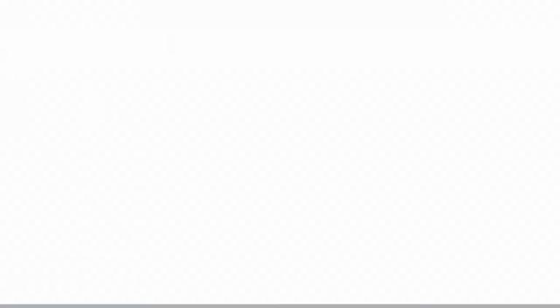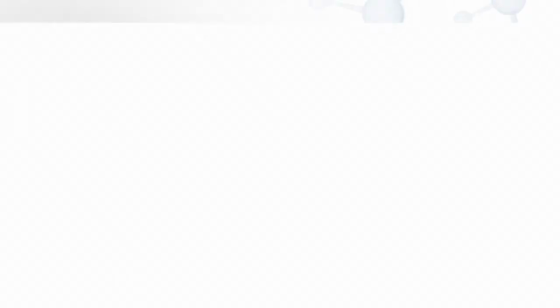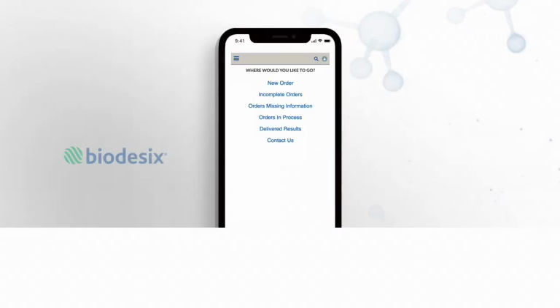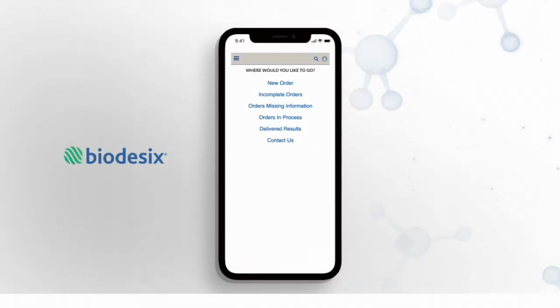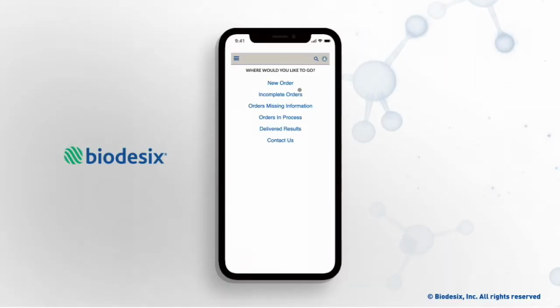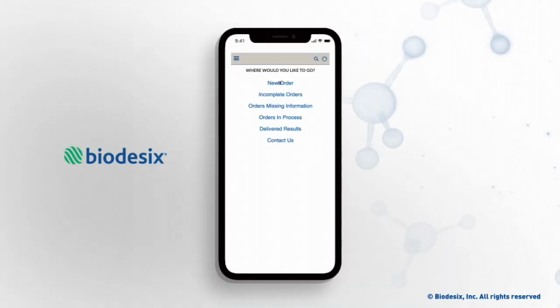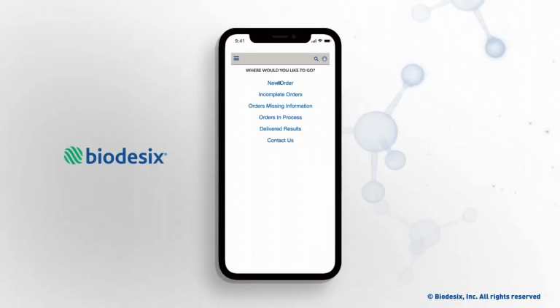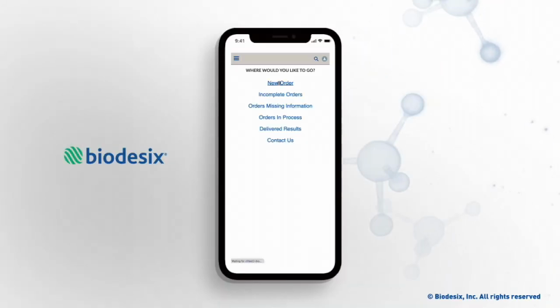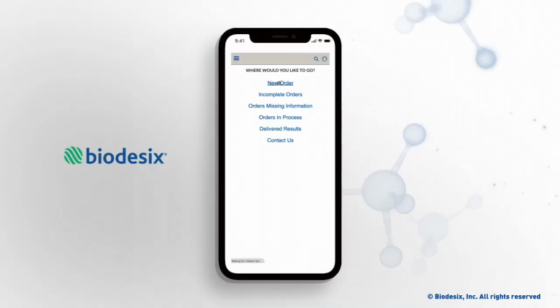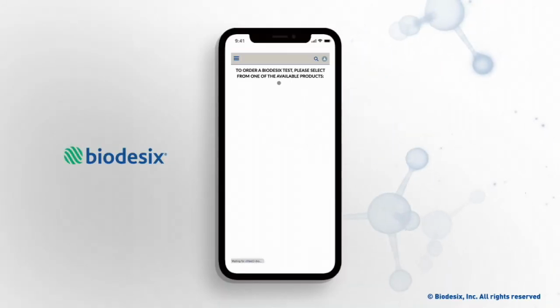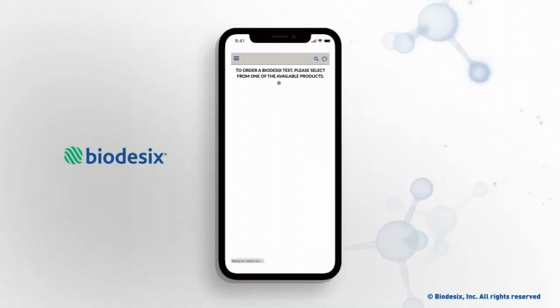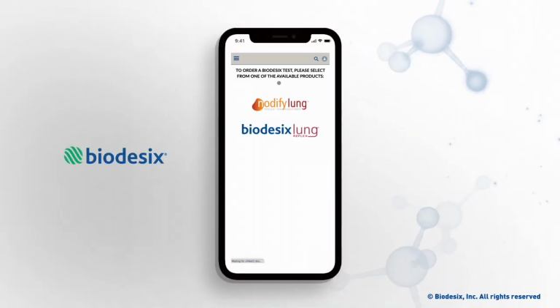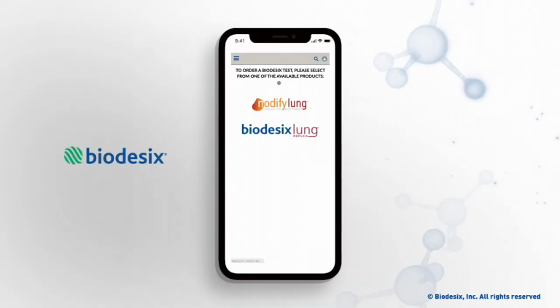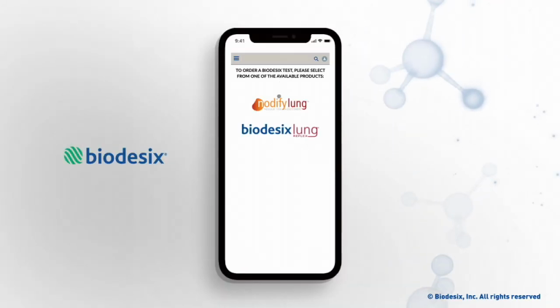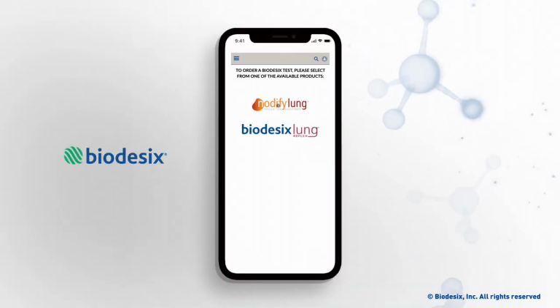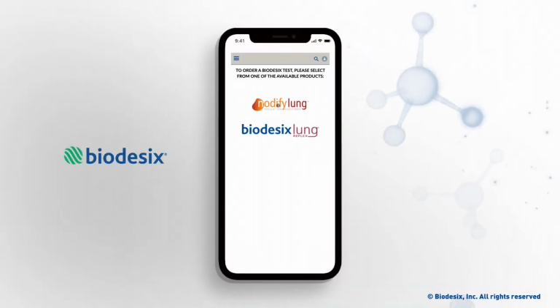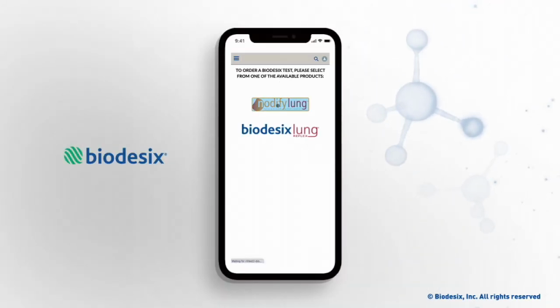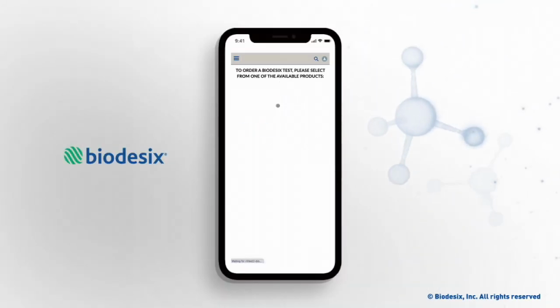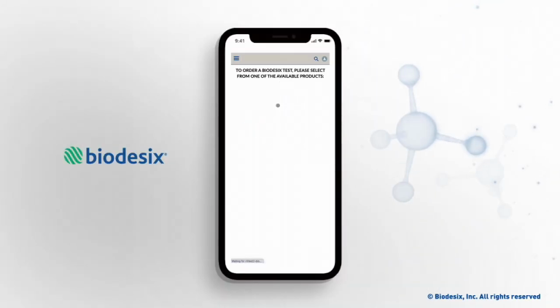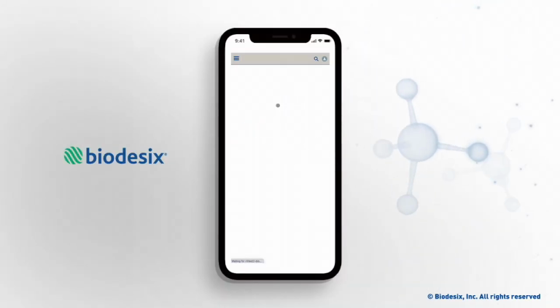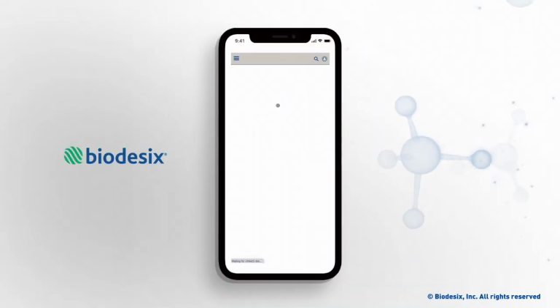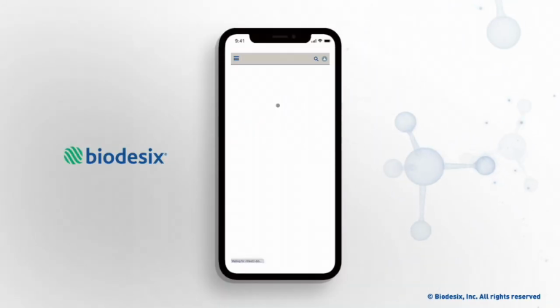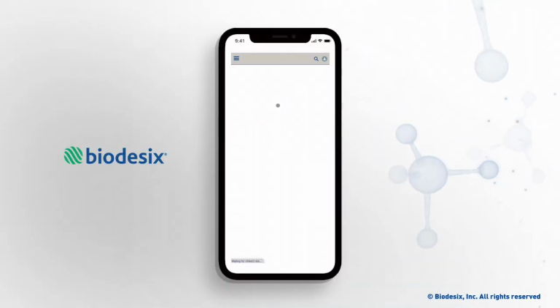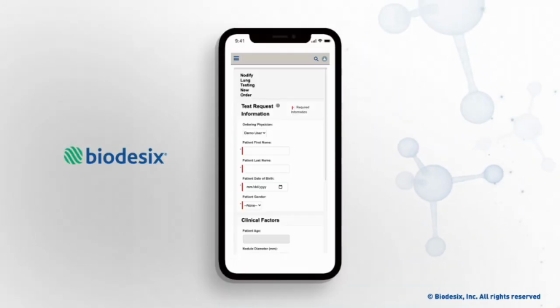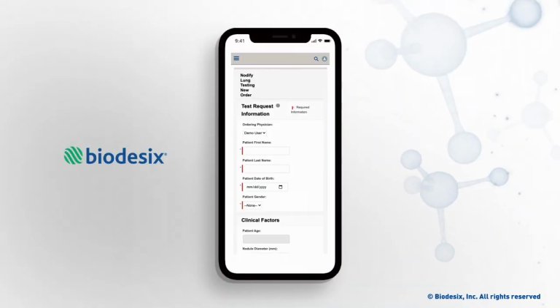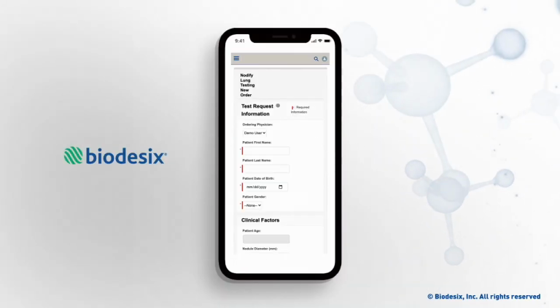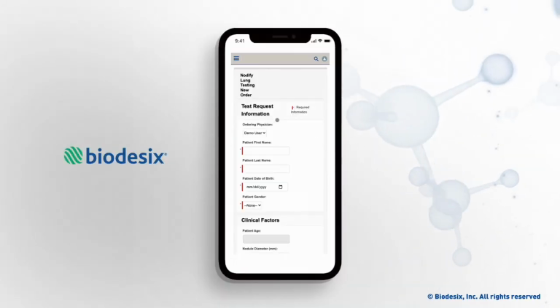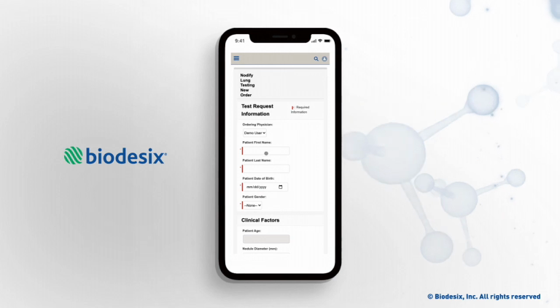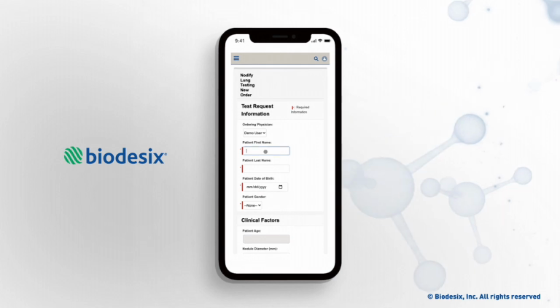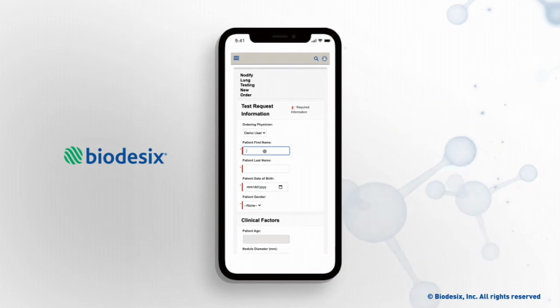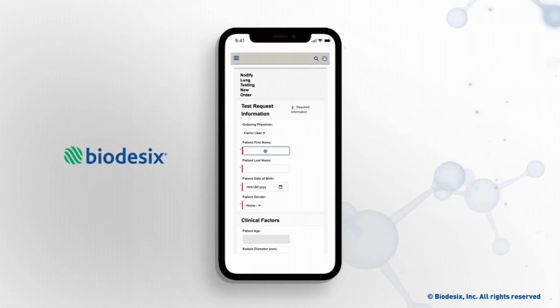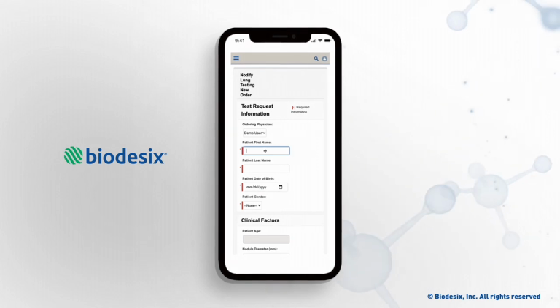The portal can be accessed by the treating physician and any authorized representative to submit a new order.